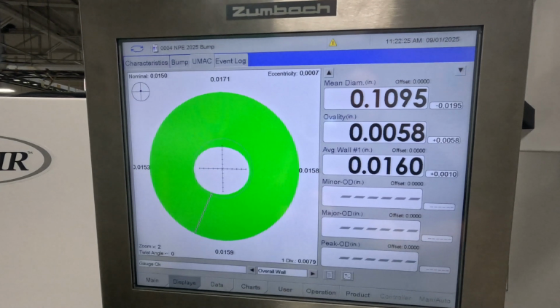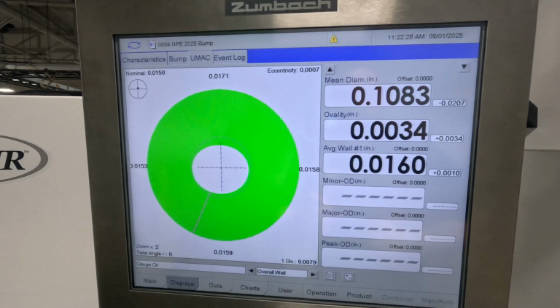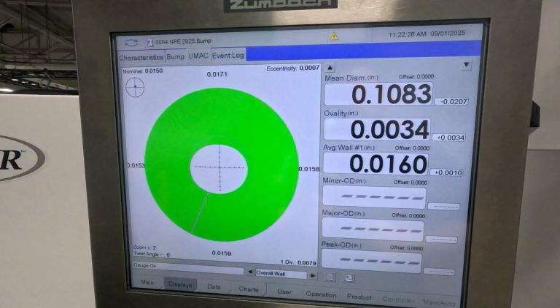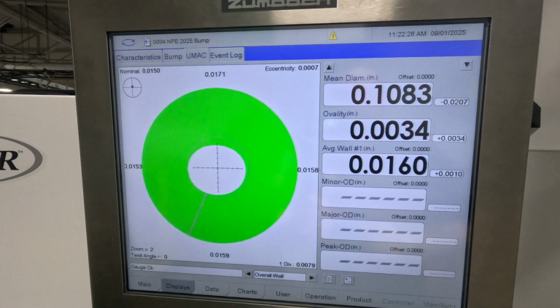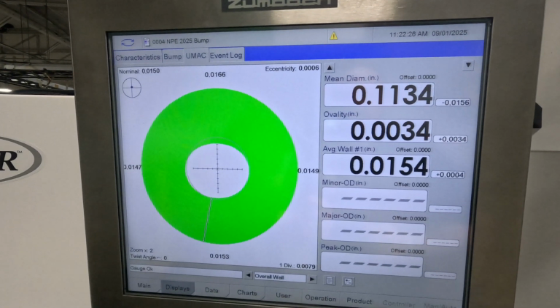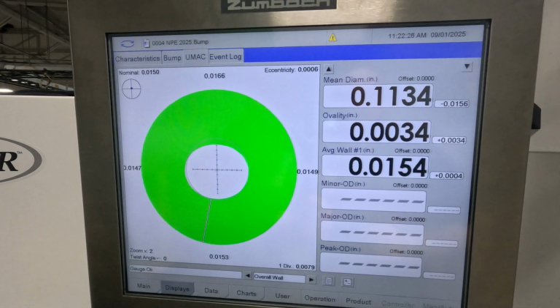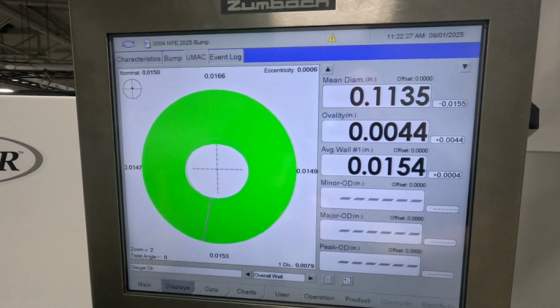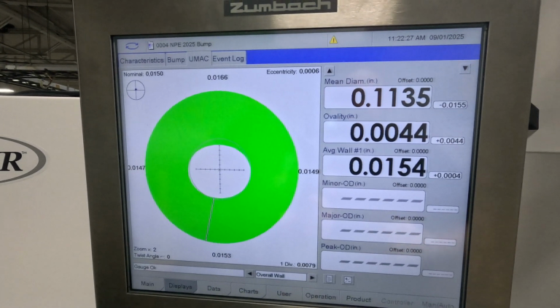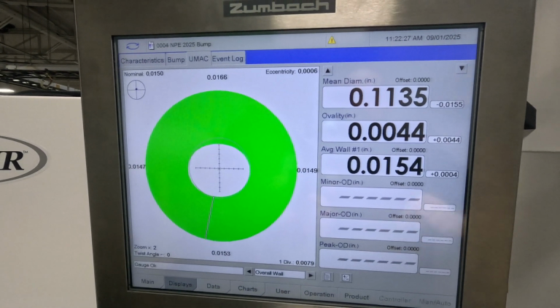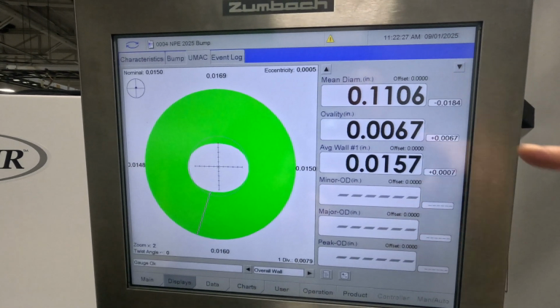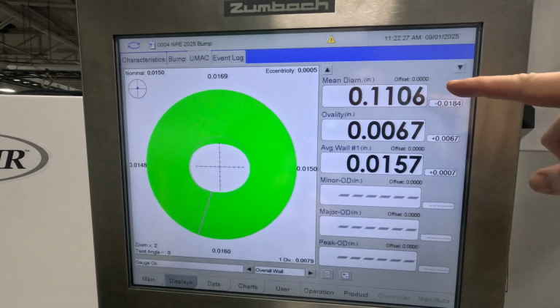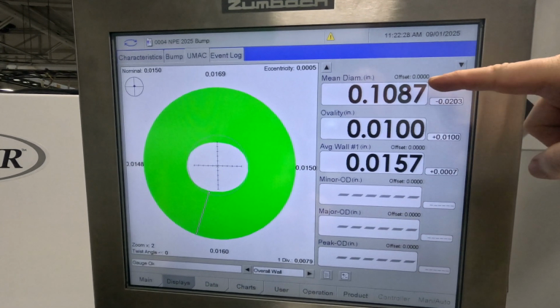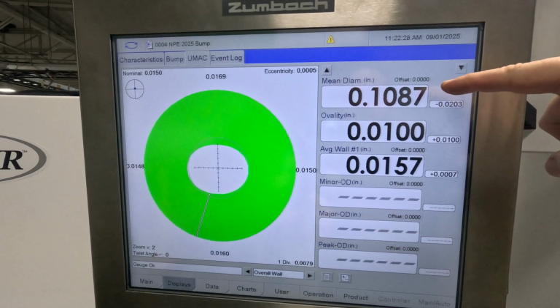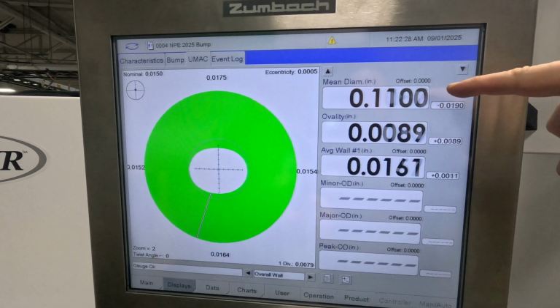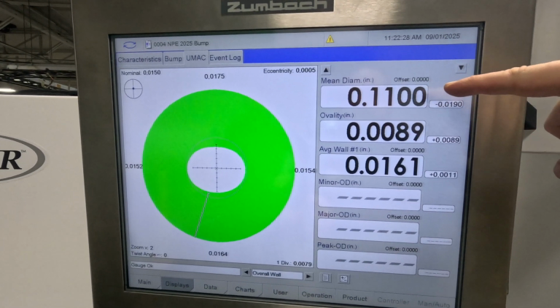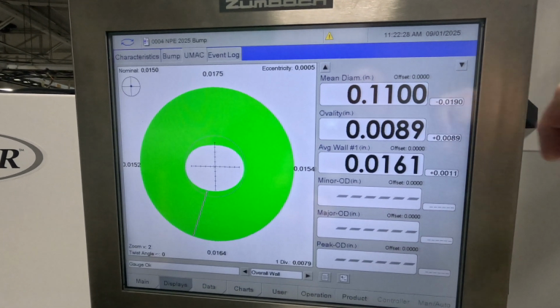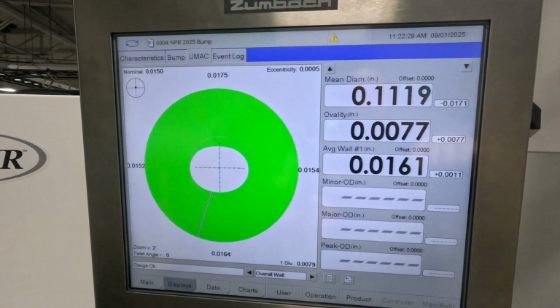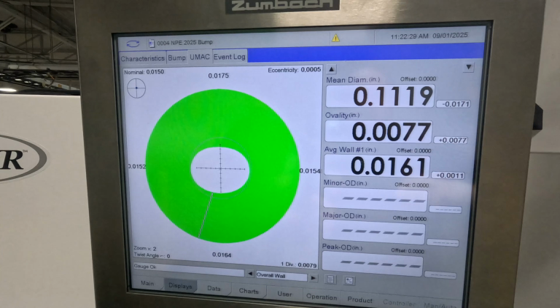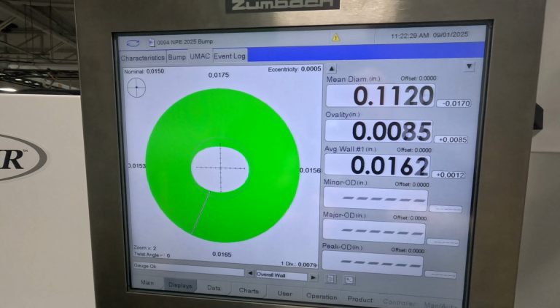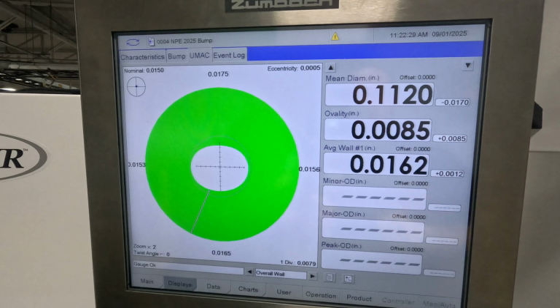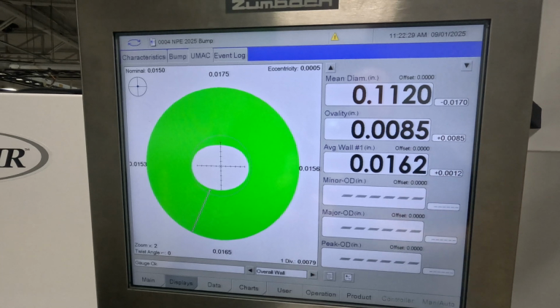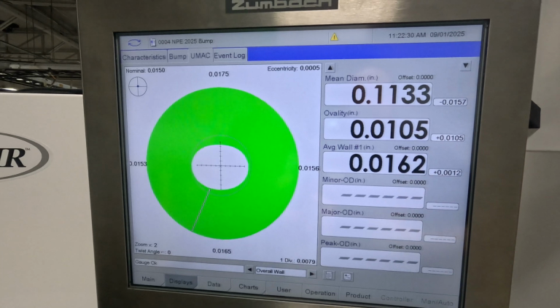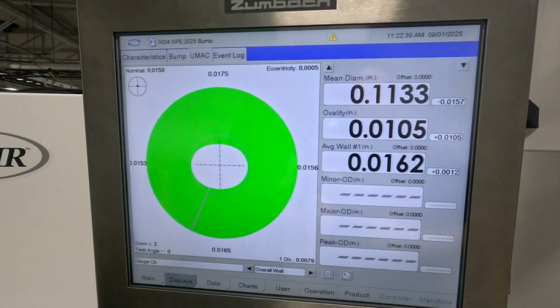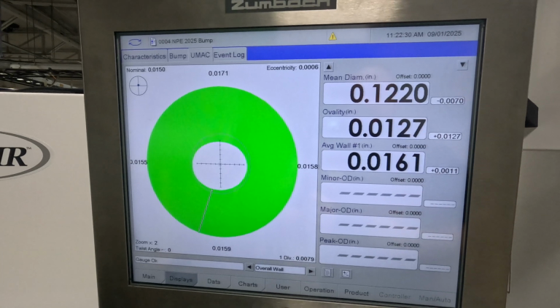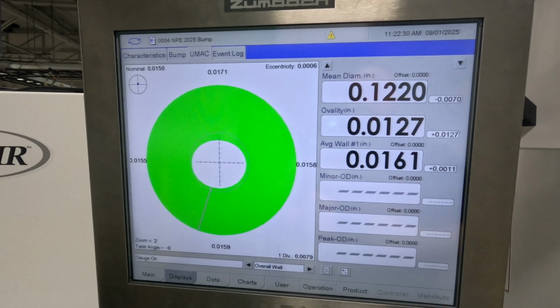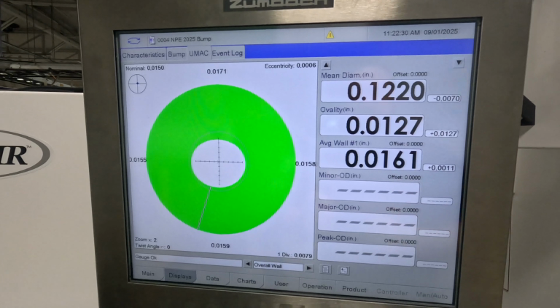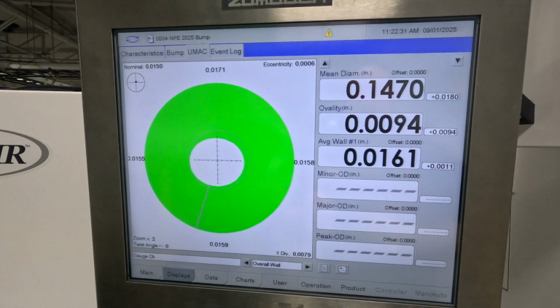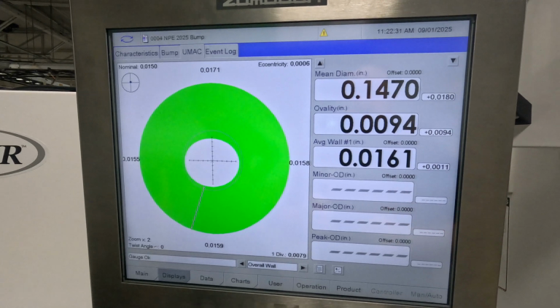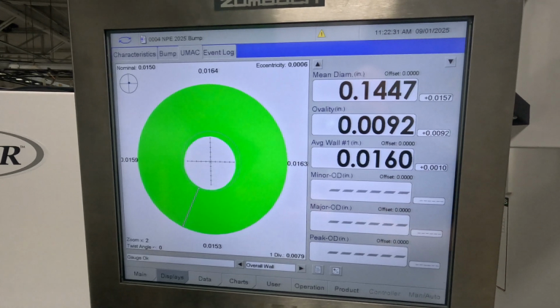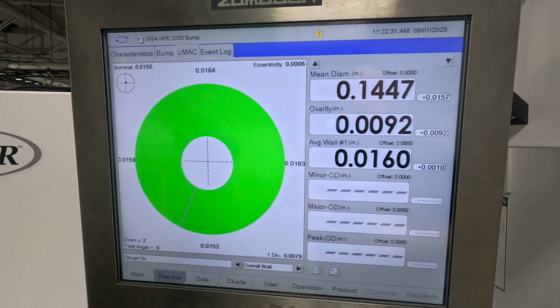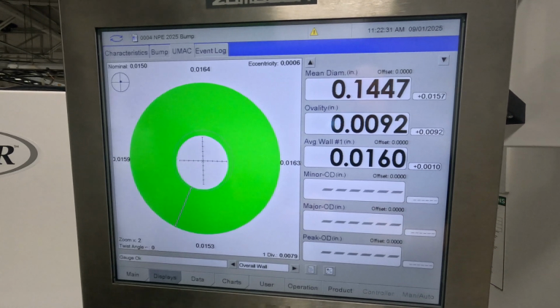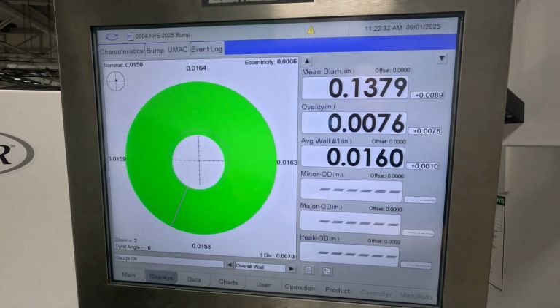Here's another screen showing the mean diameter, the ovality, and the wall thickness.